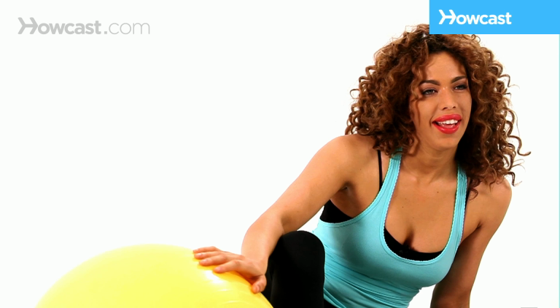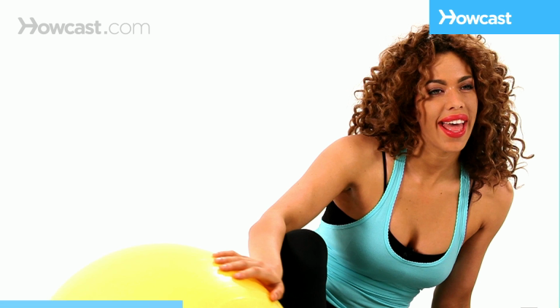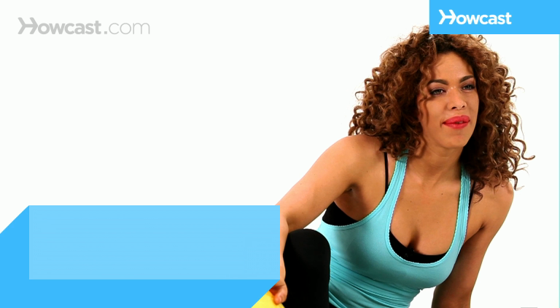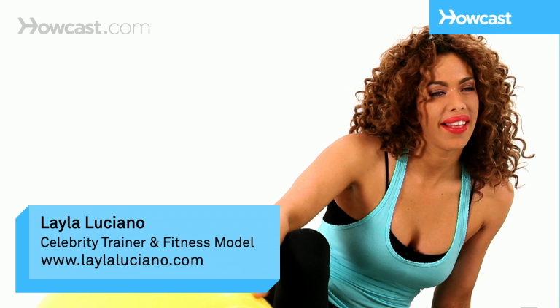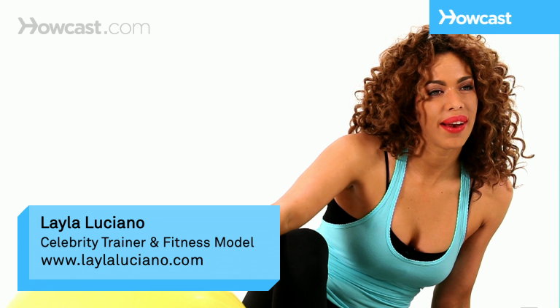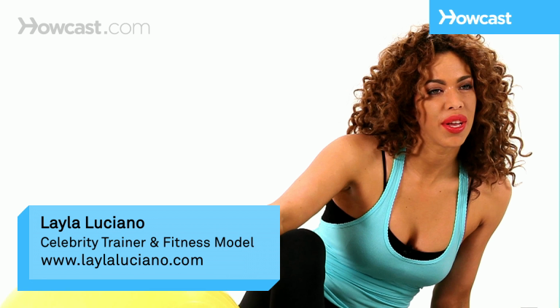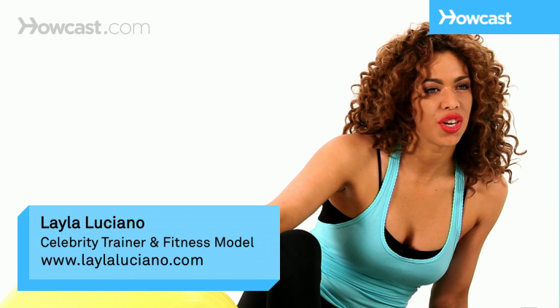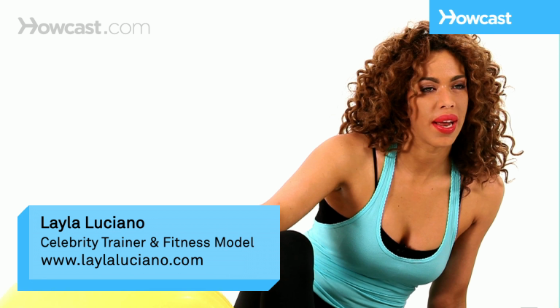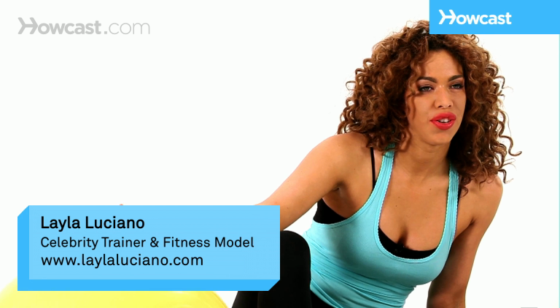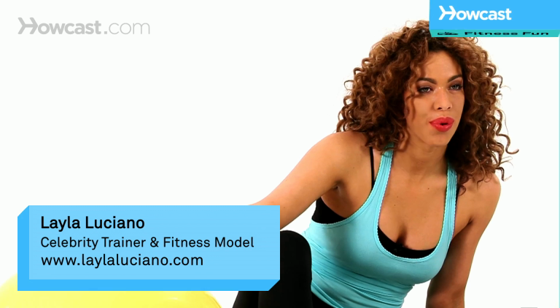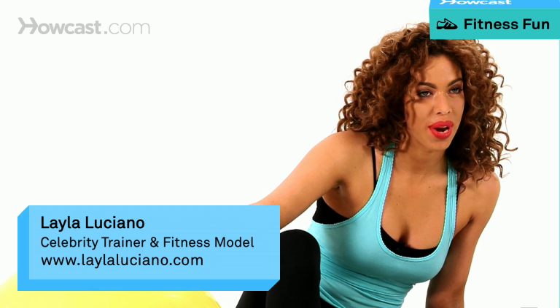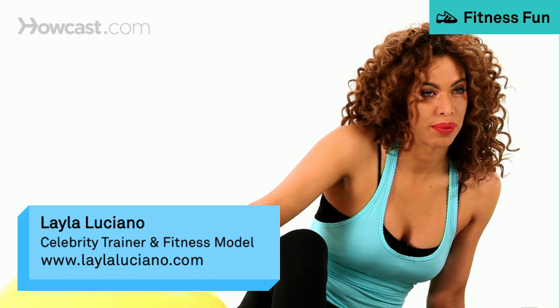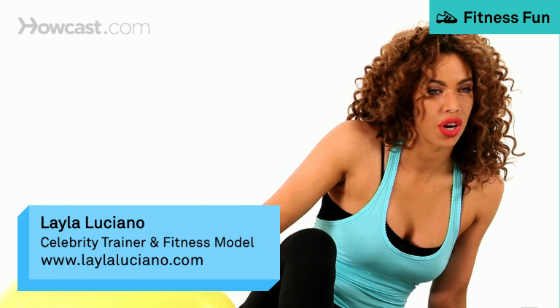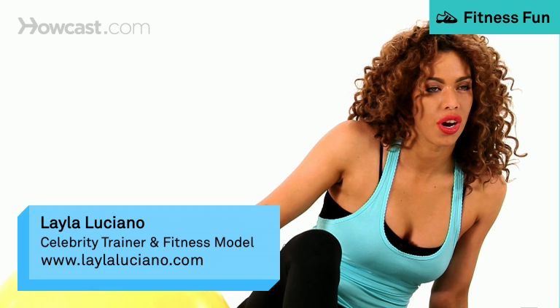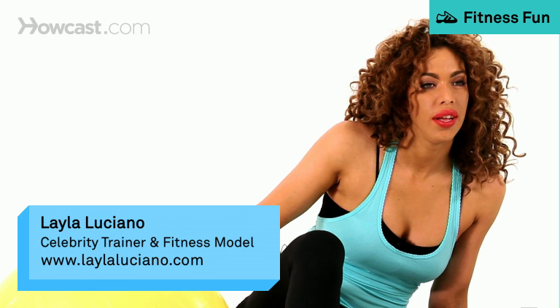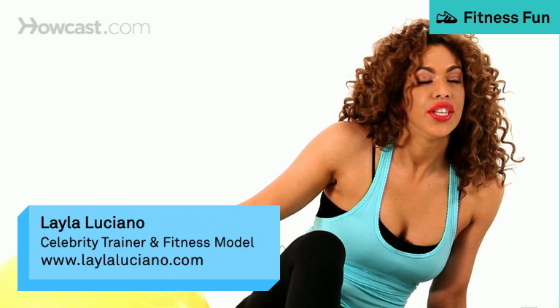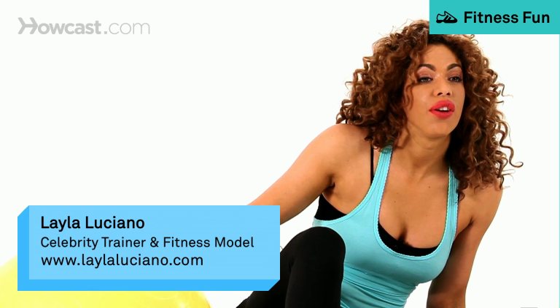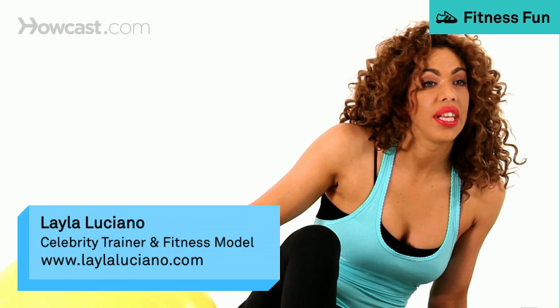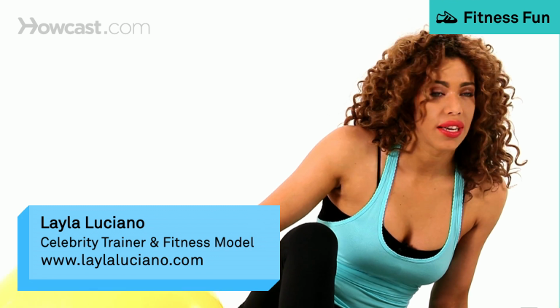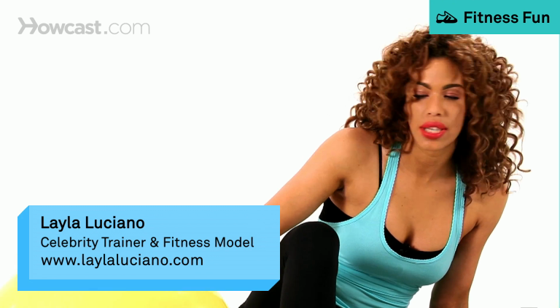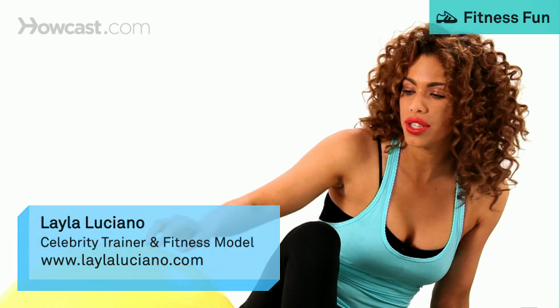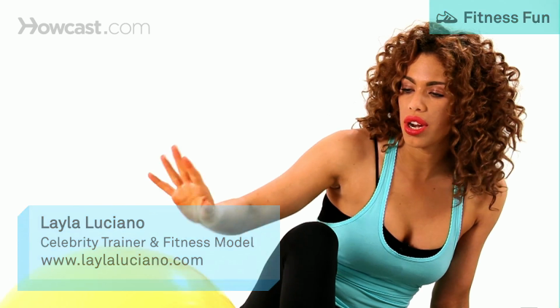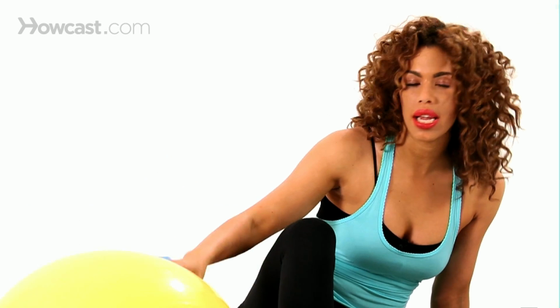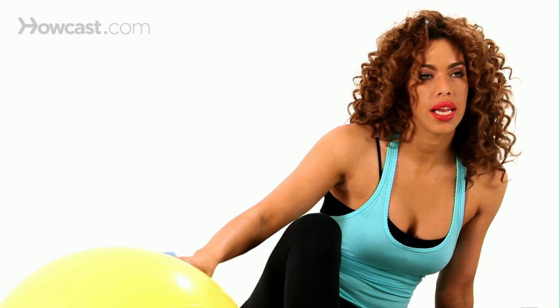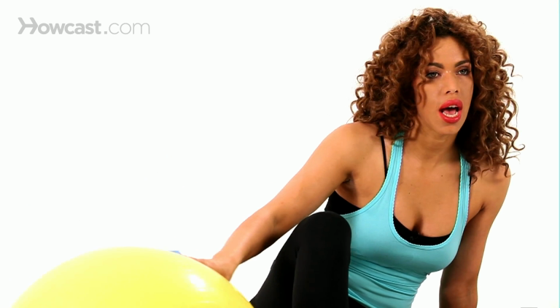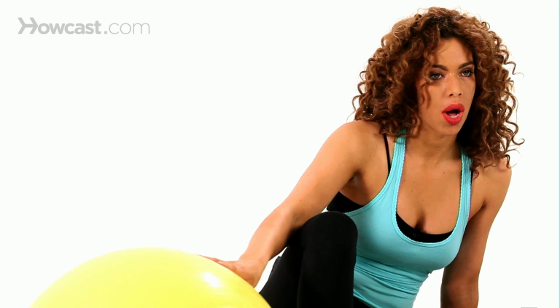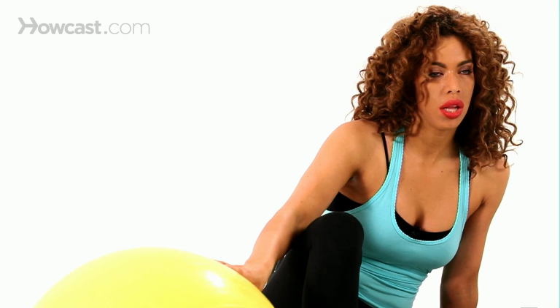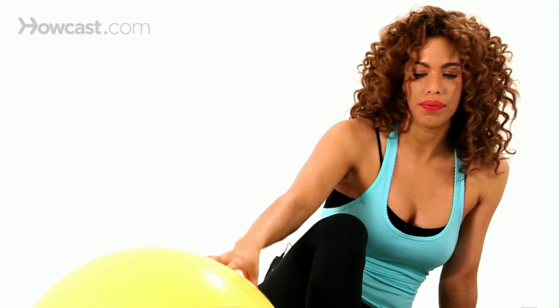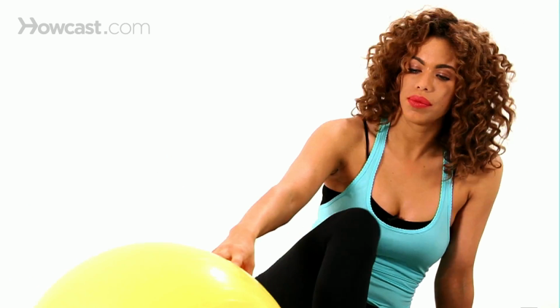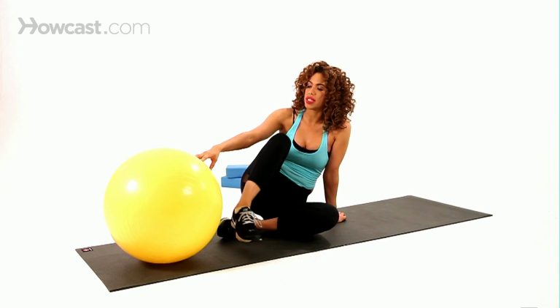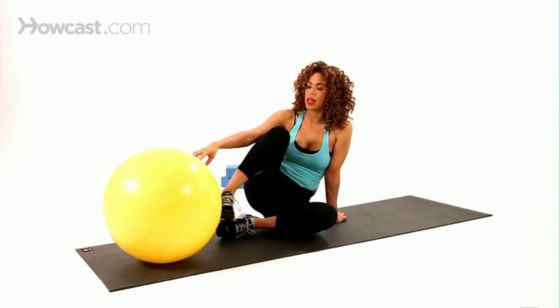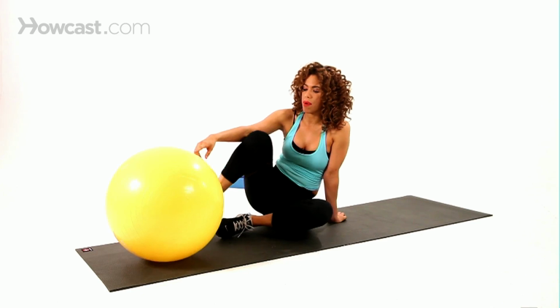Hey, I'm Layla, and I'm going to show you how to do the prone hamstring curl. For this exercise, you're going to need a stability ball.